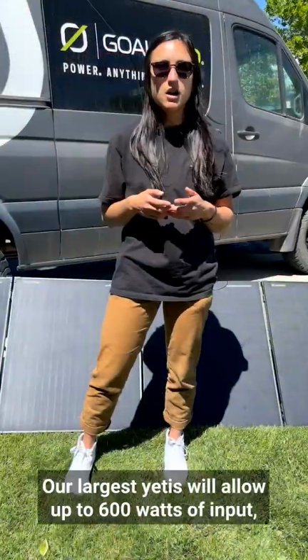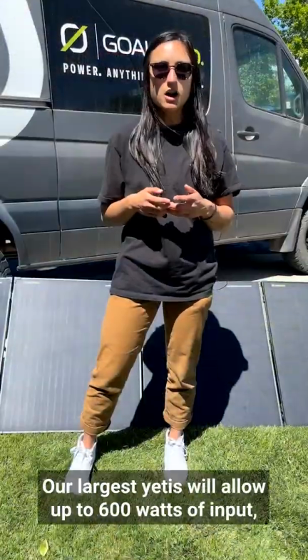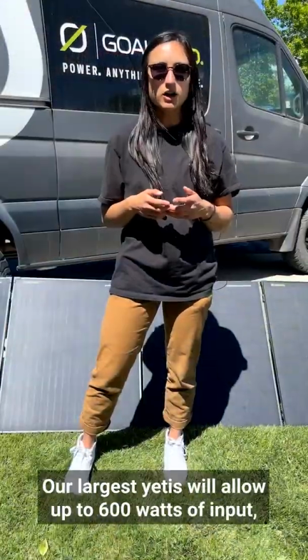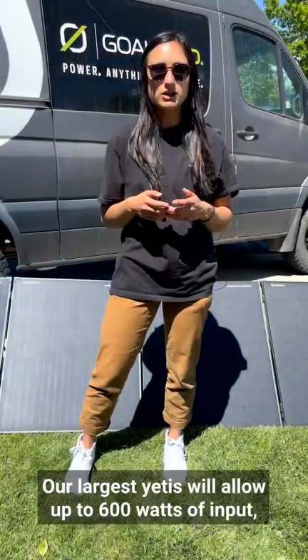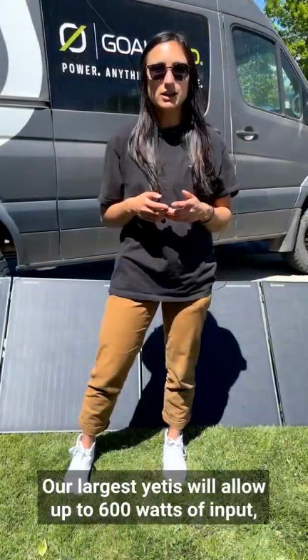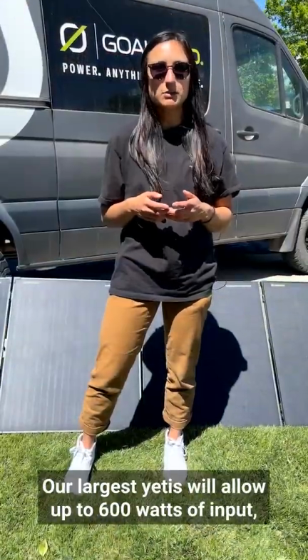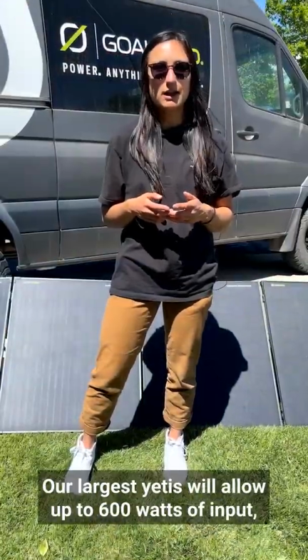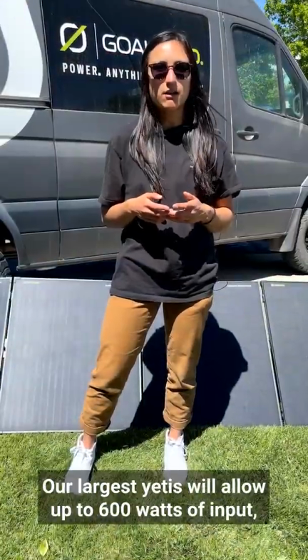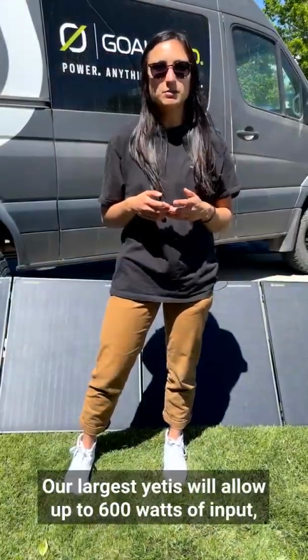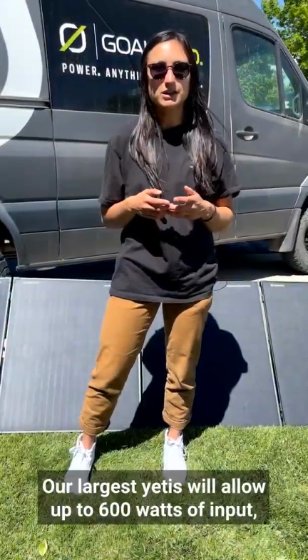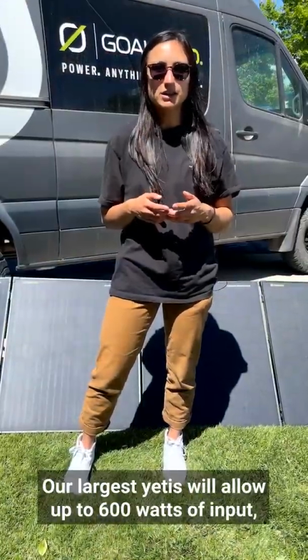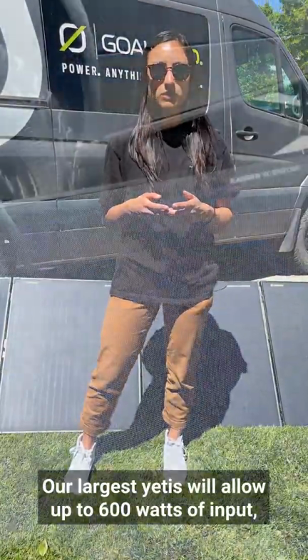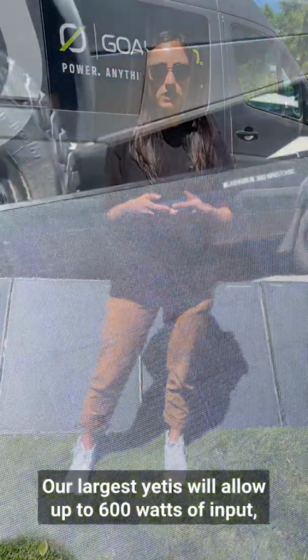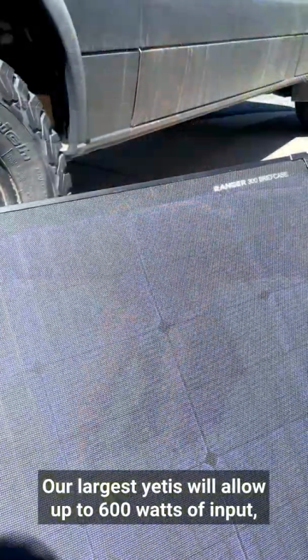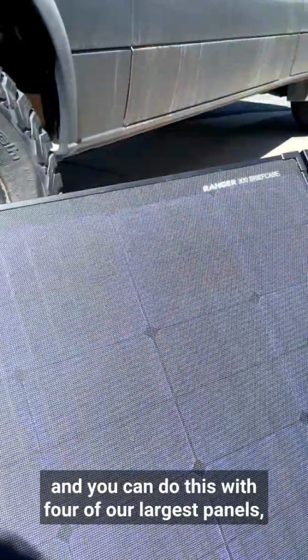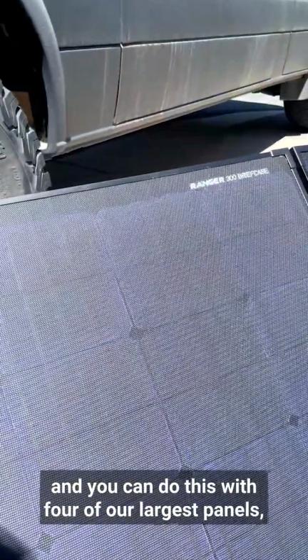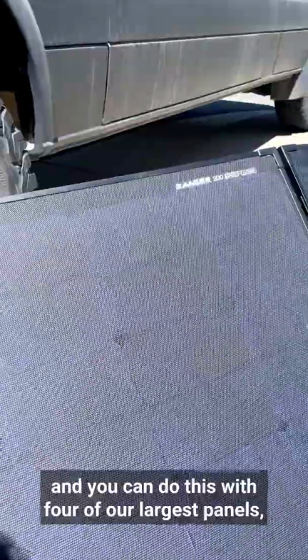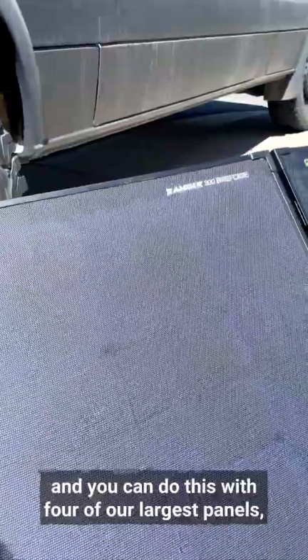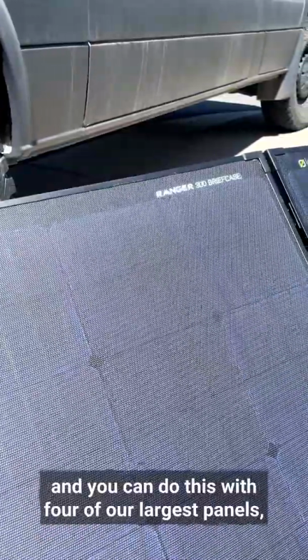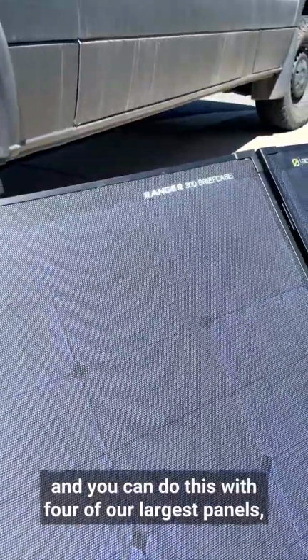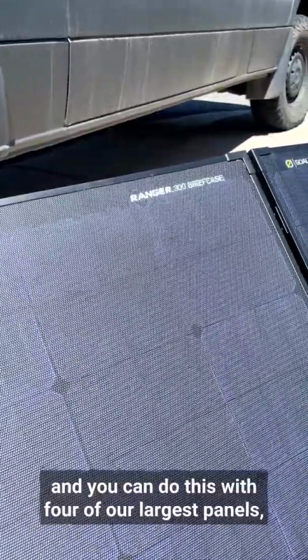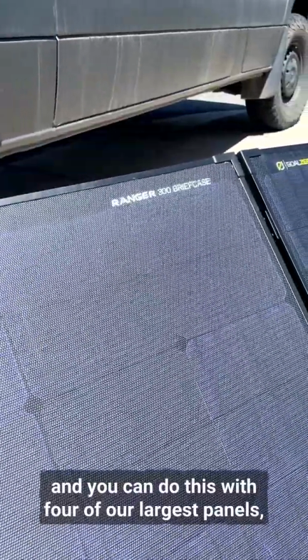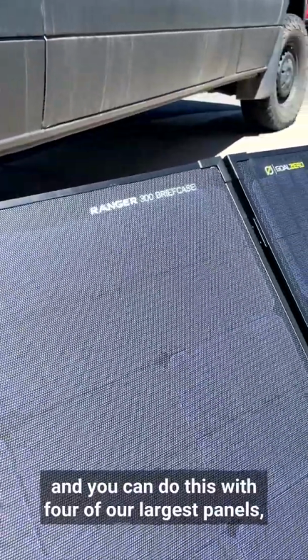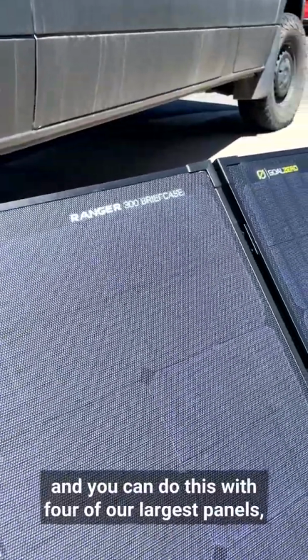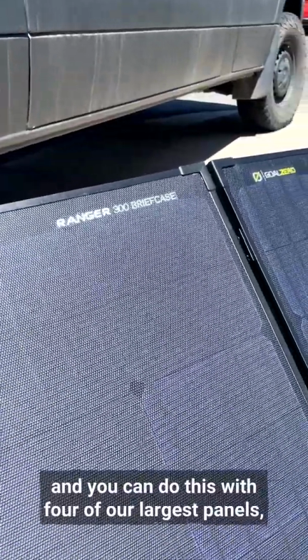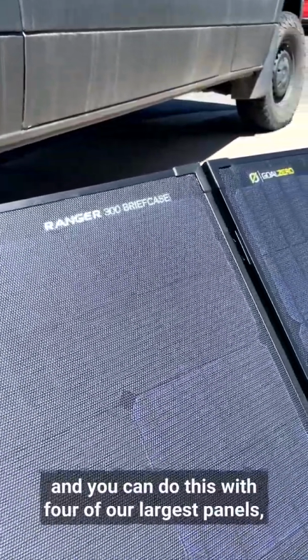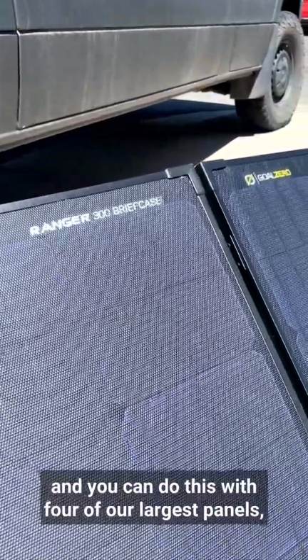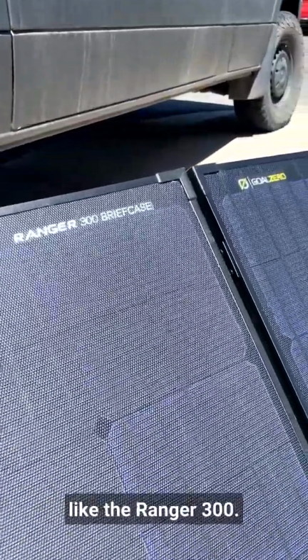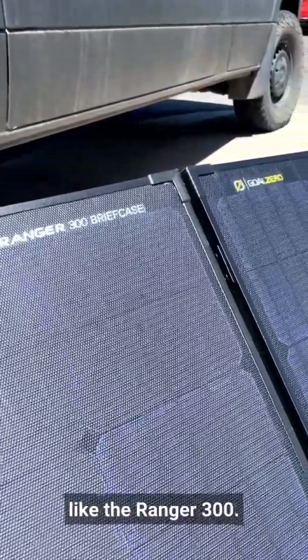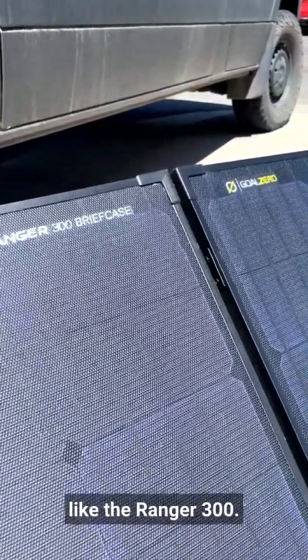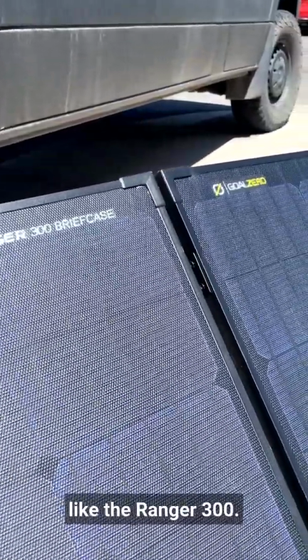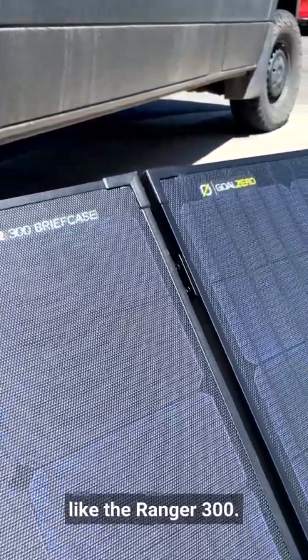Our largest Yetis will allow up to 600 watts of input, and you can do this with four of our largest panels, like the Ranger 300.